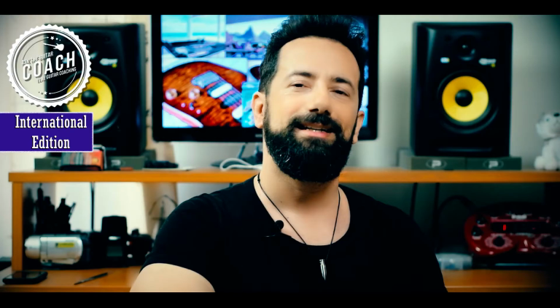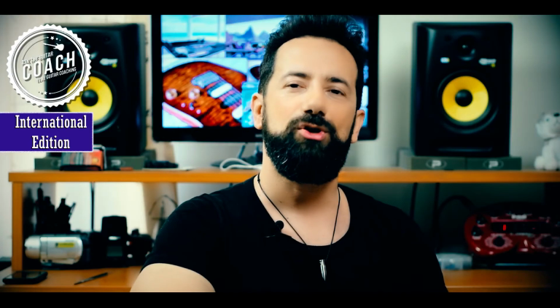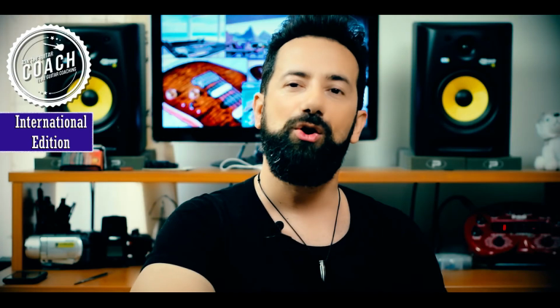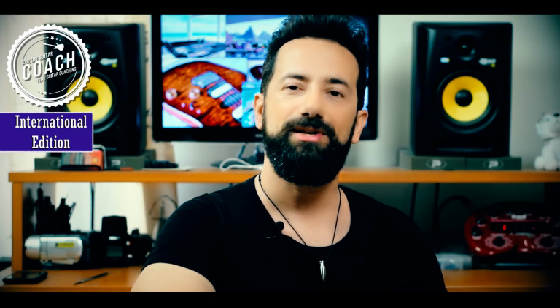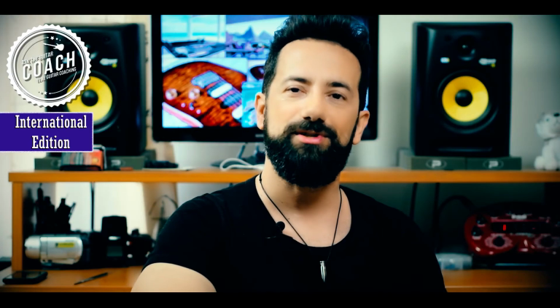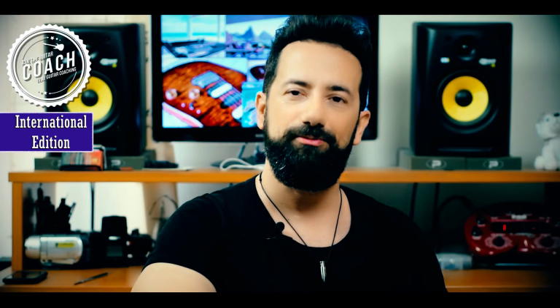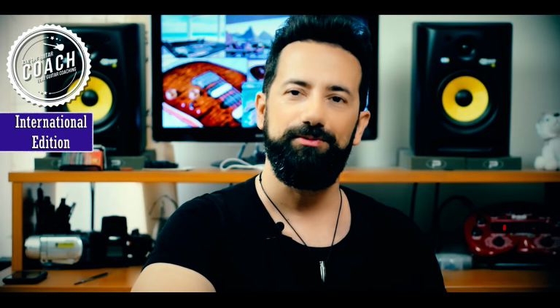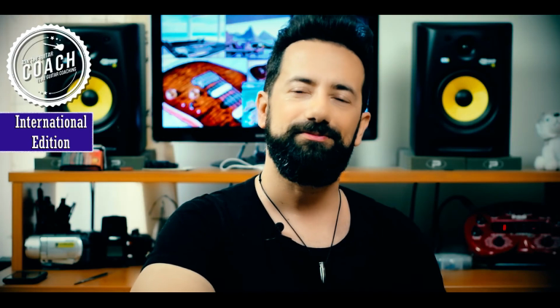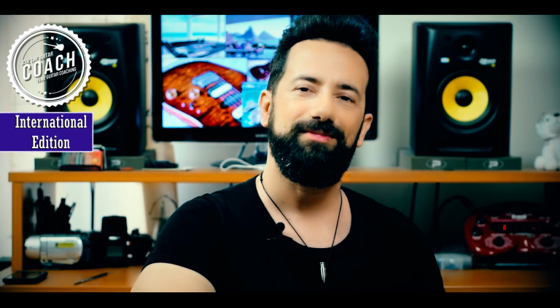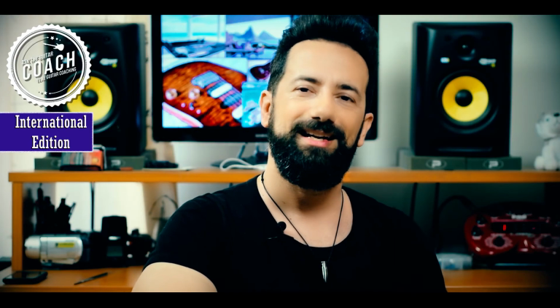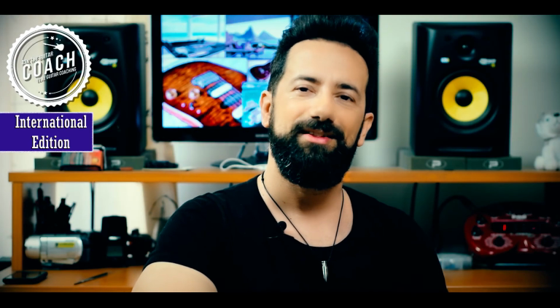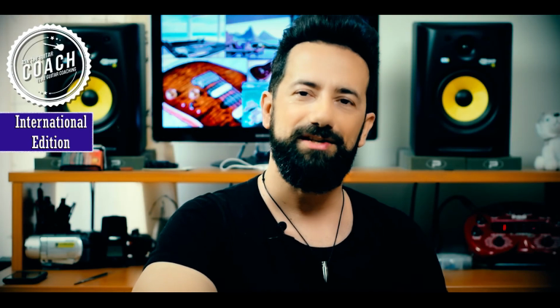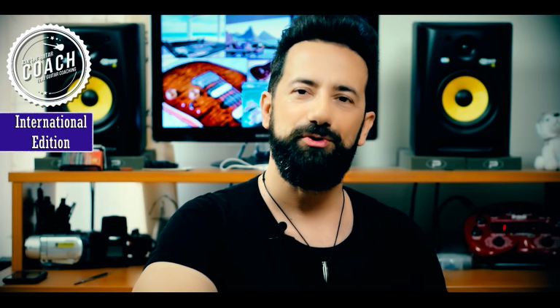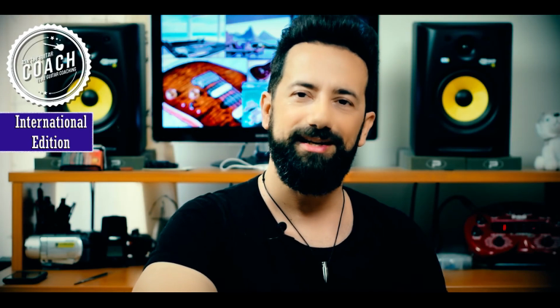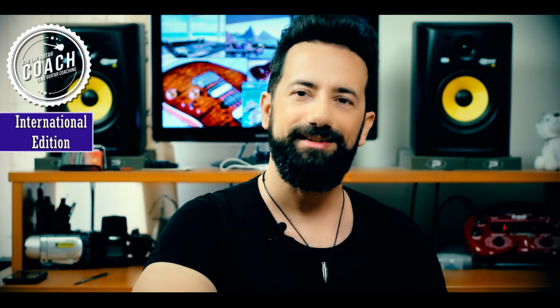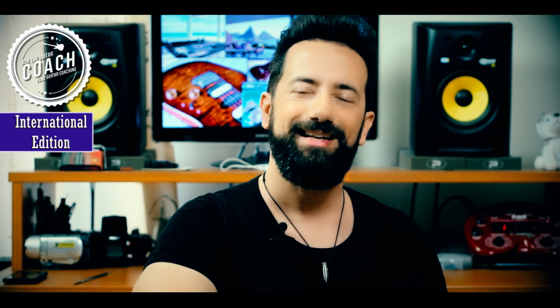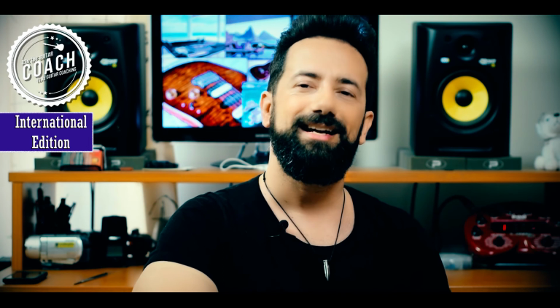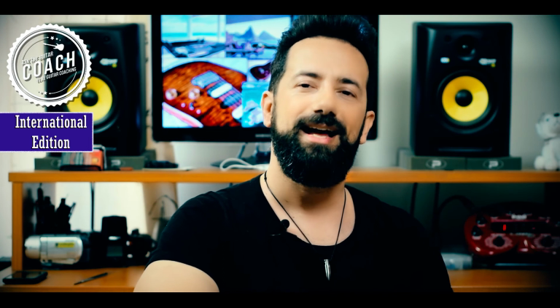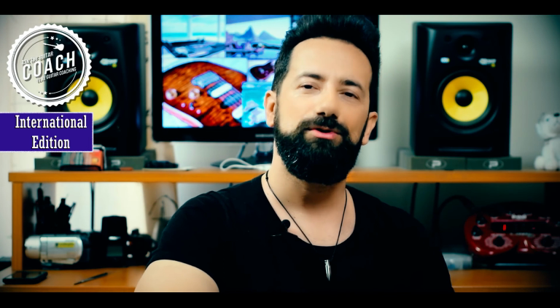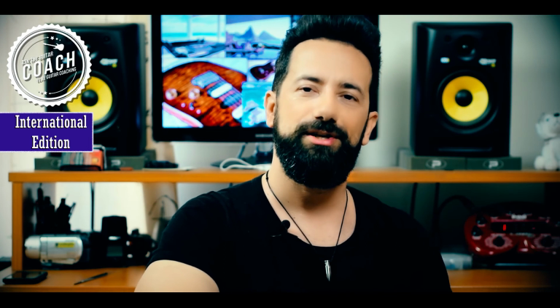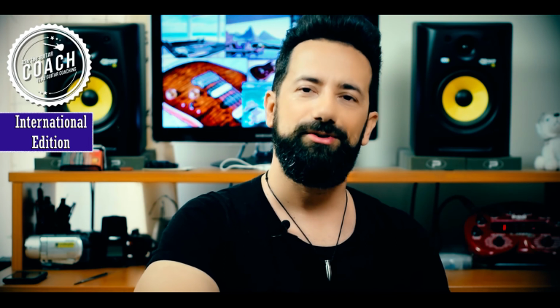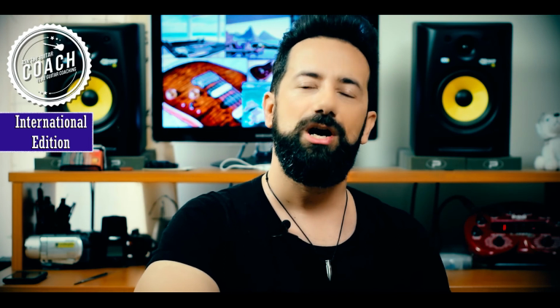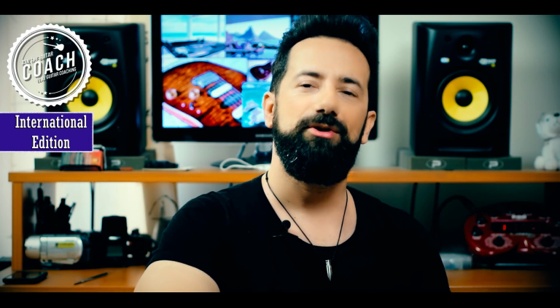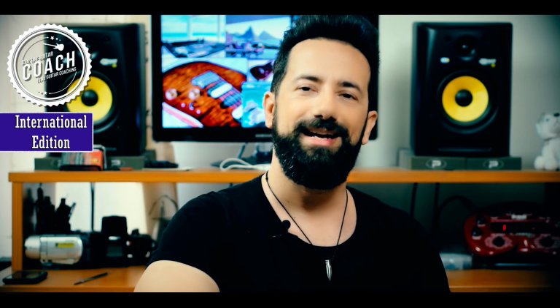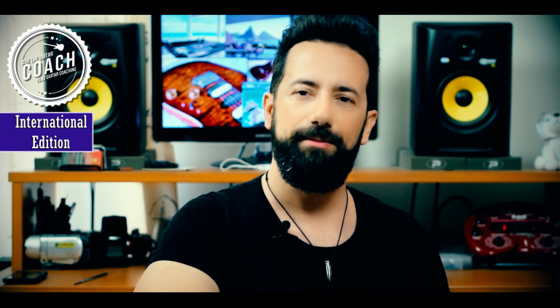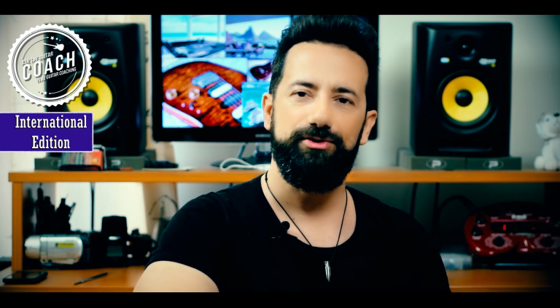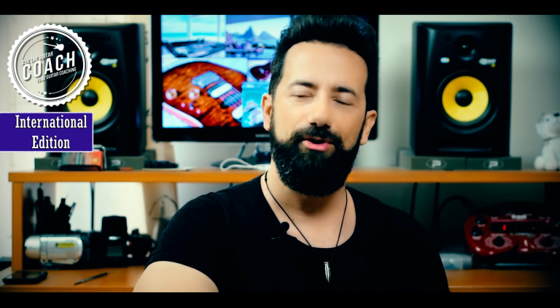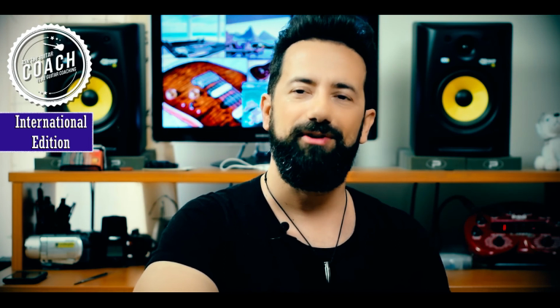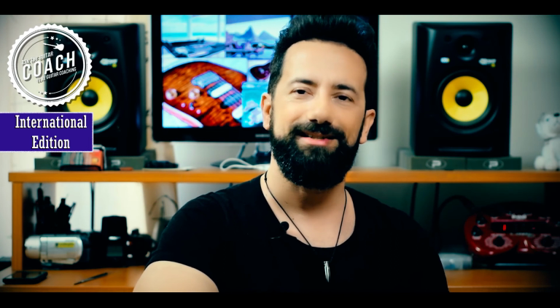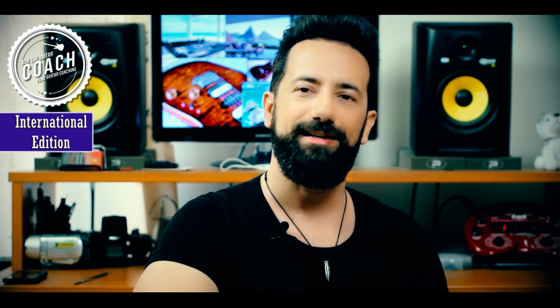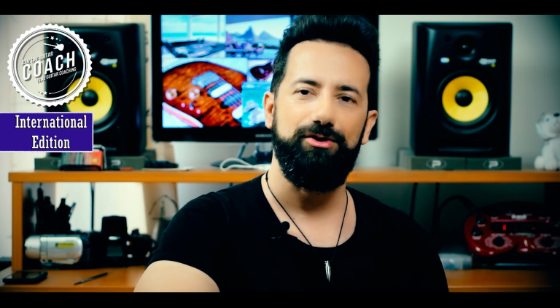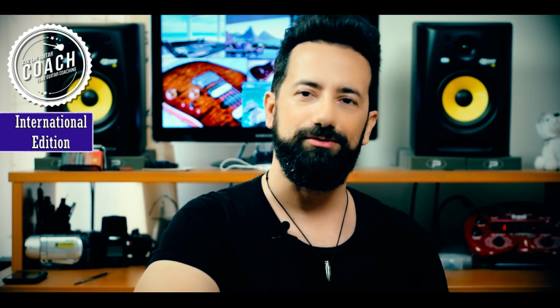I hope this was helpful. Thanks for tuning in, and I will see you on the next episode of US the Guitar Coach.